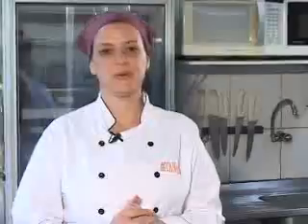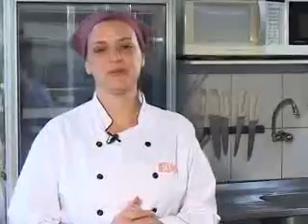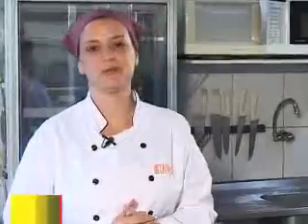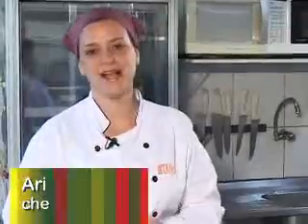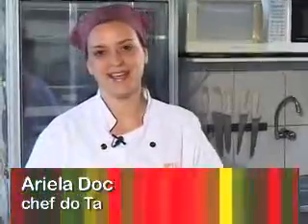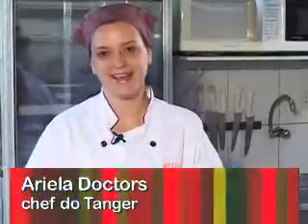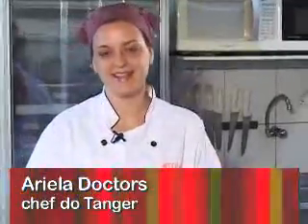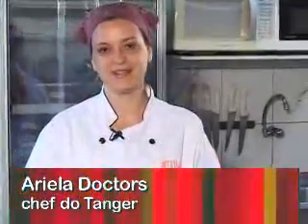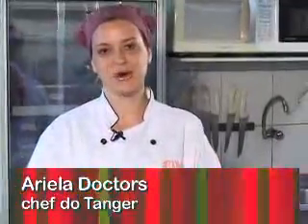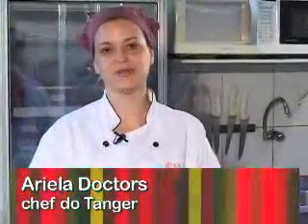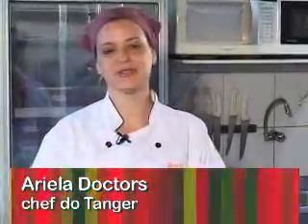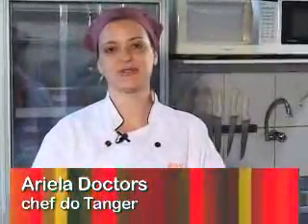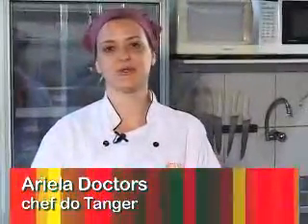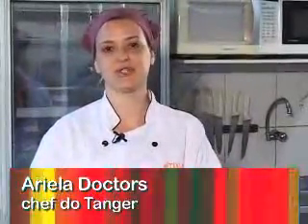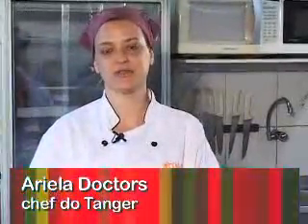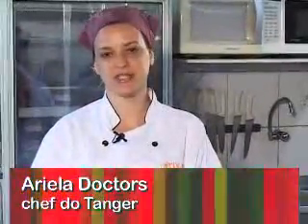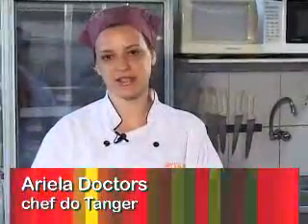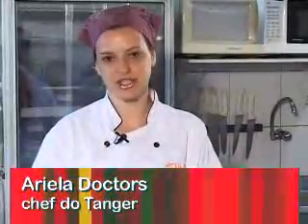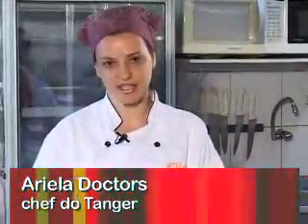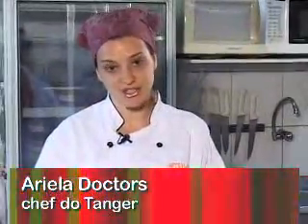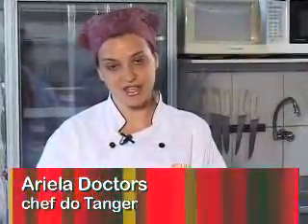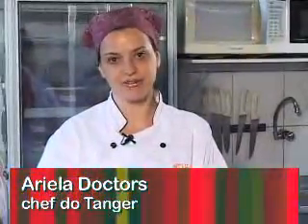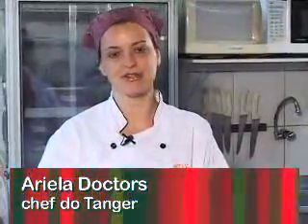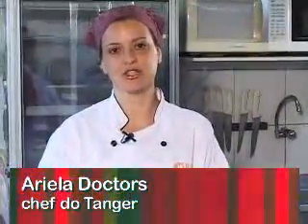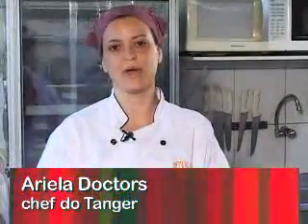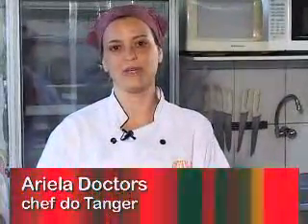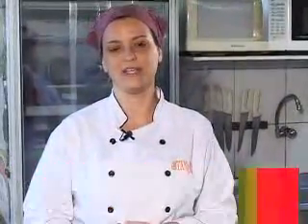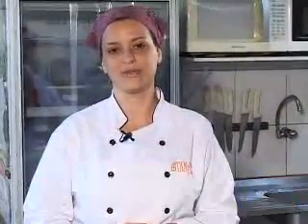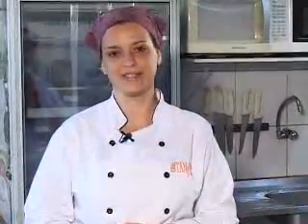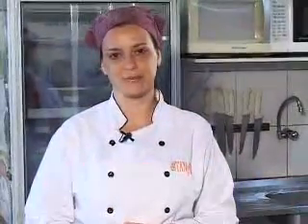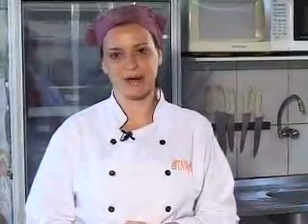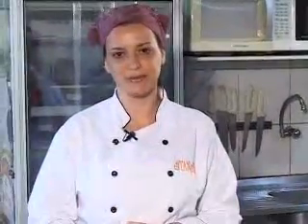Hi, my name is Ariela. I'm a chef of the restaurant Tanger, which is a Moroccan restaurant here in São Paulo.